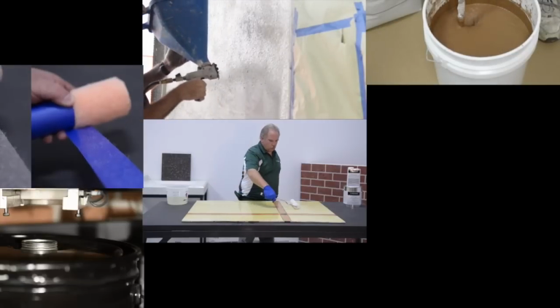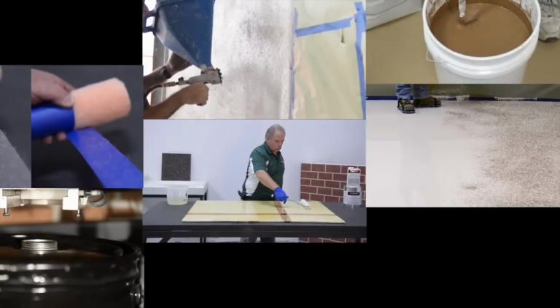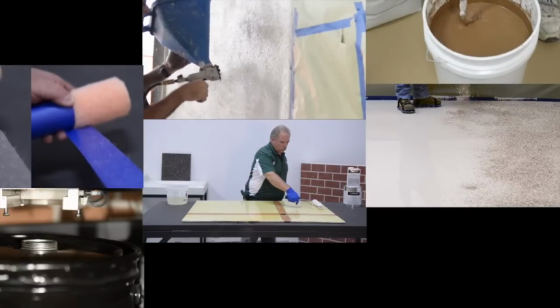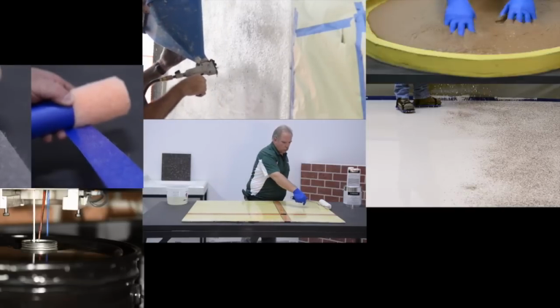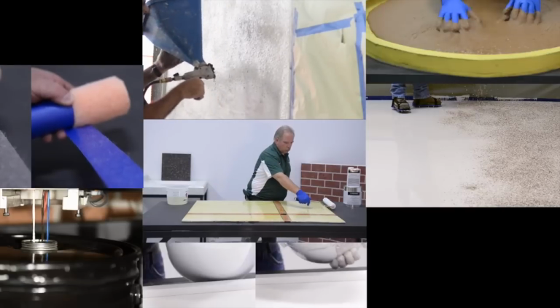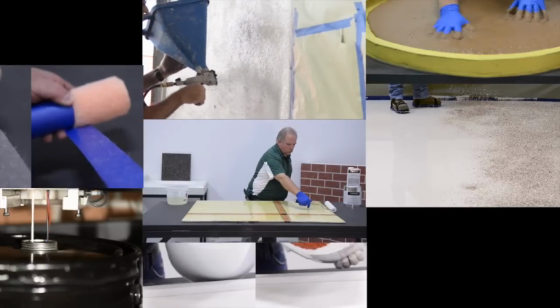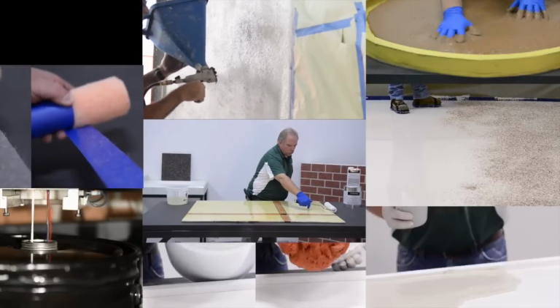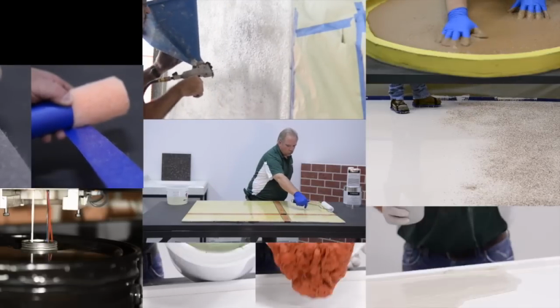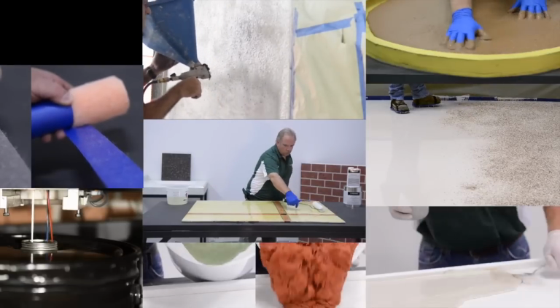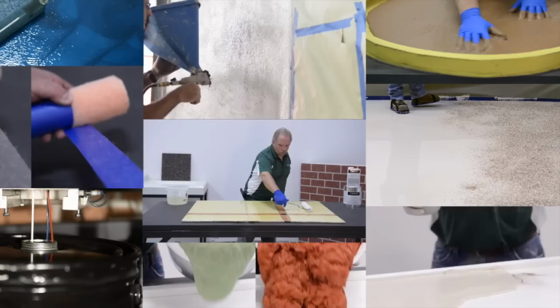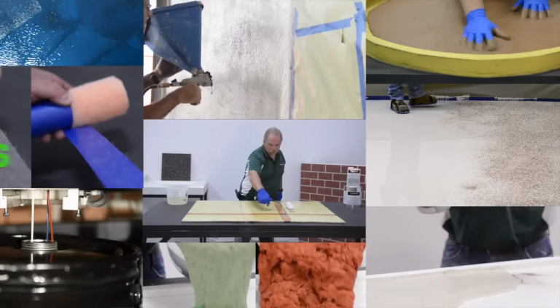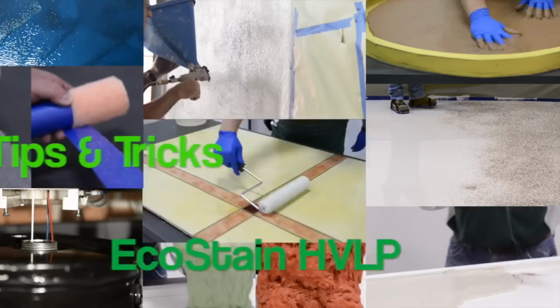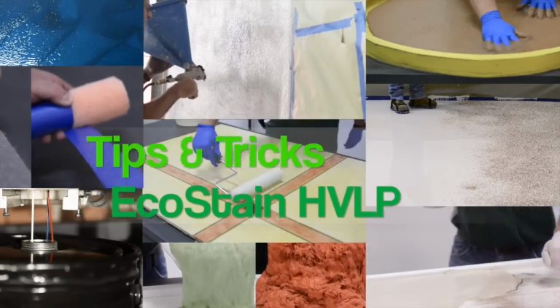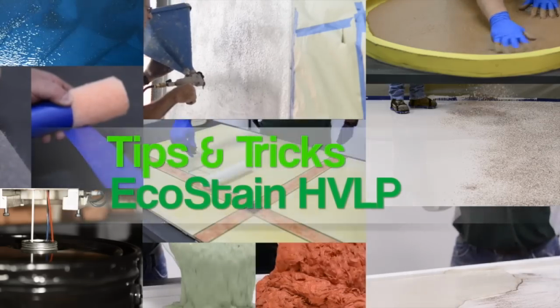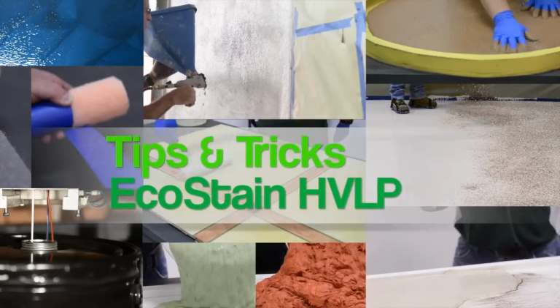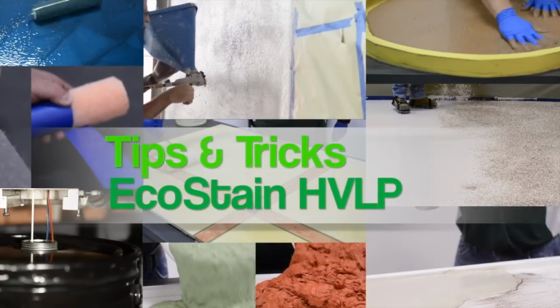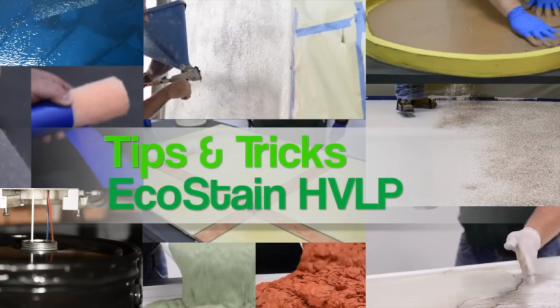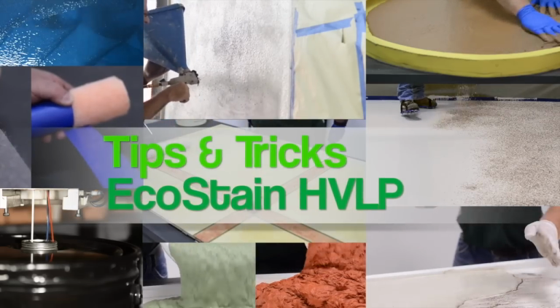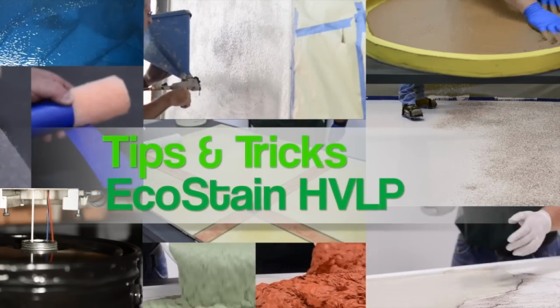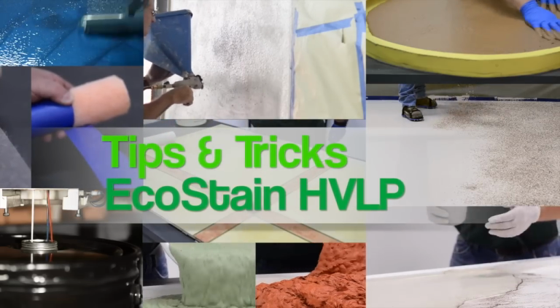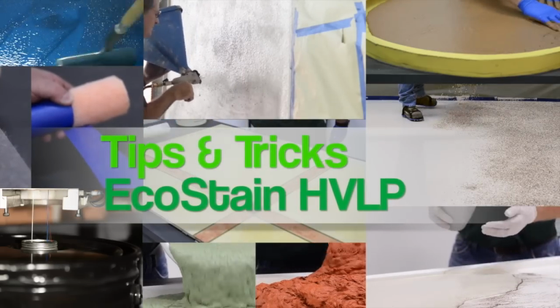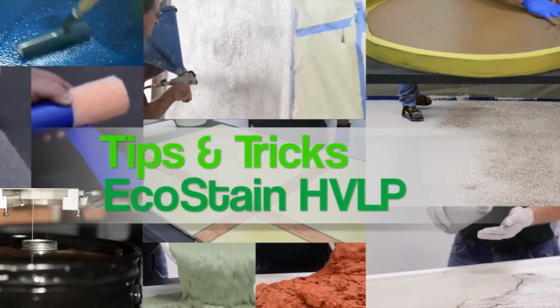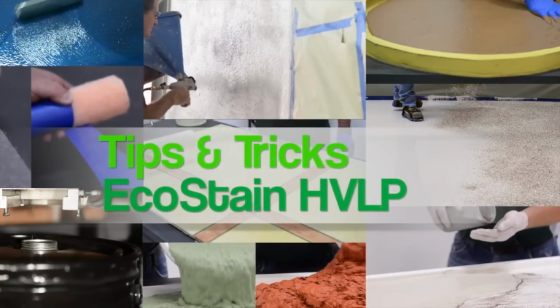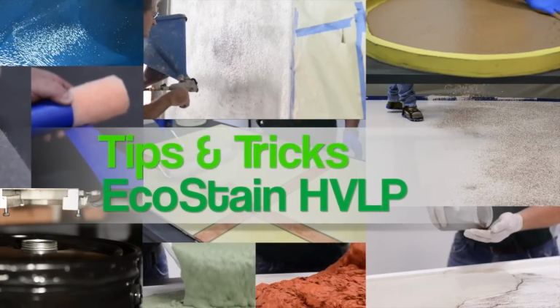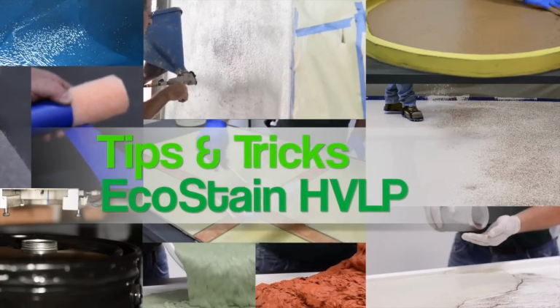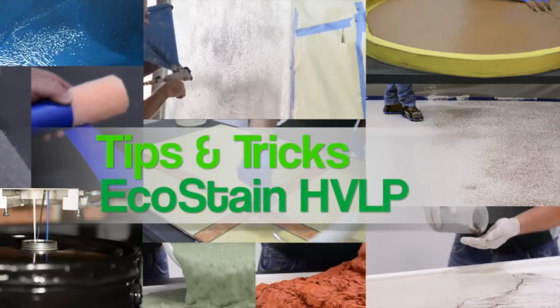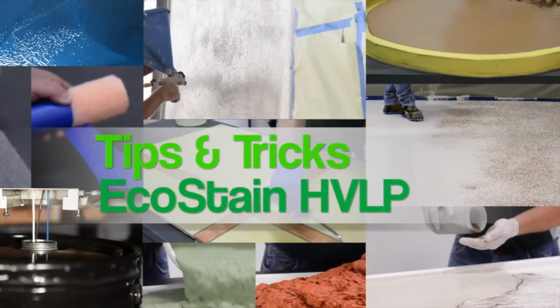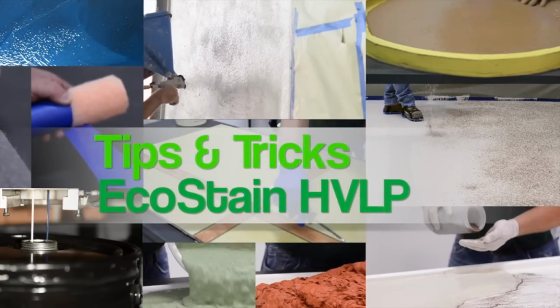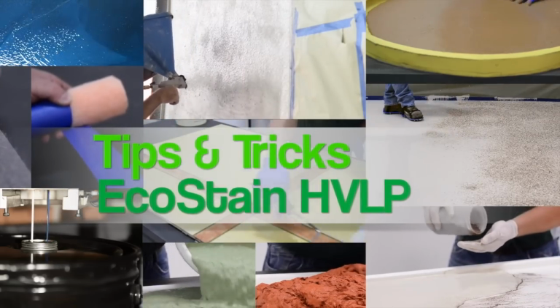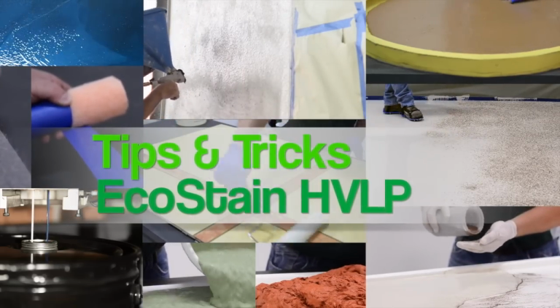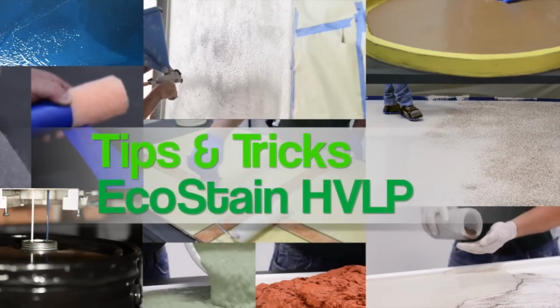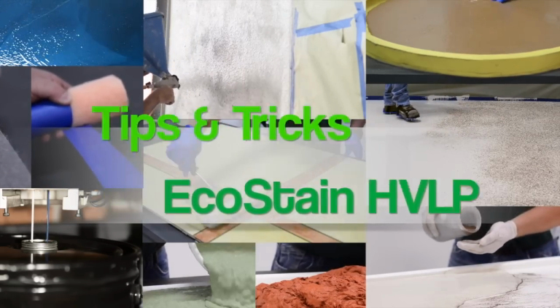Surekrete Design products tips and tricks. EcoStain HVLP.